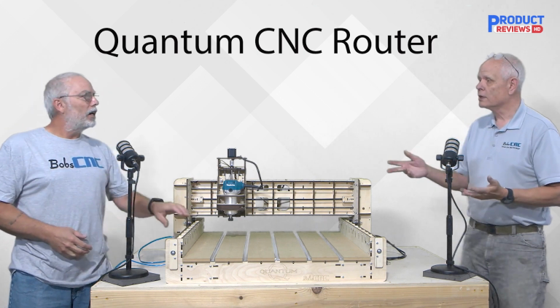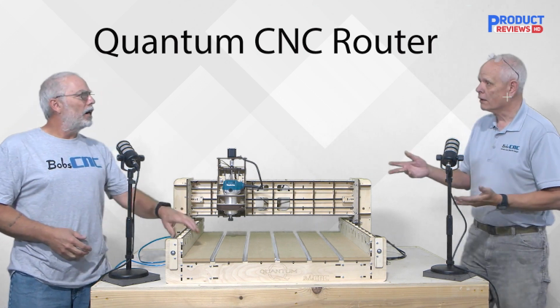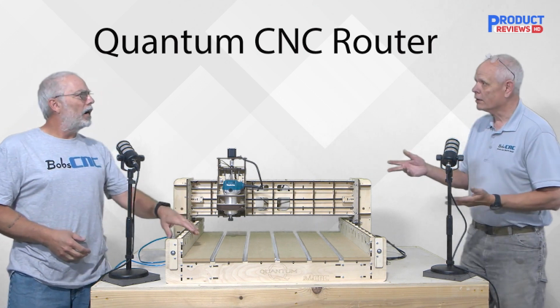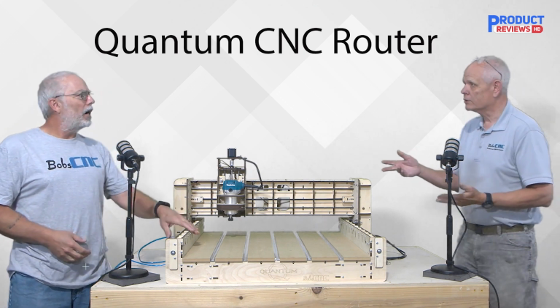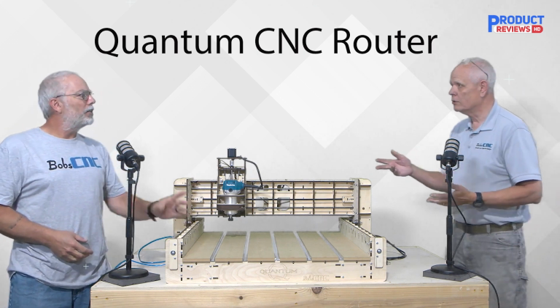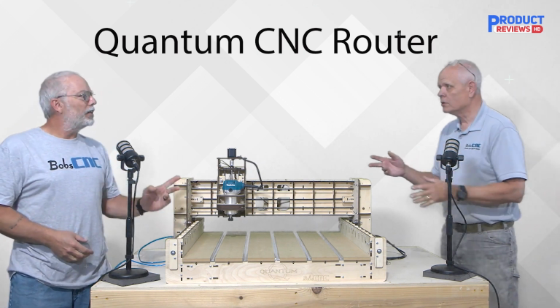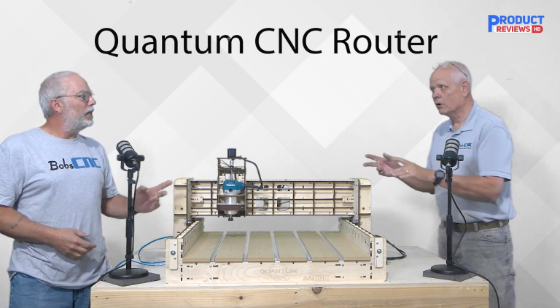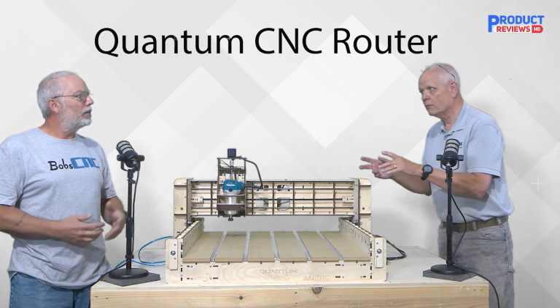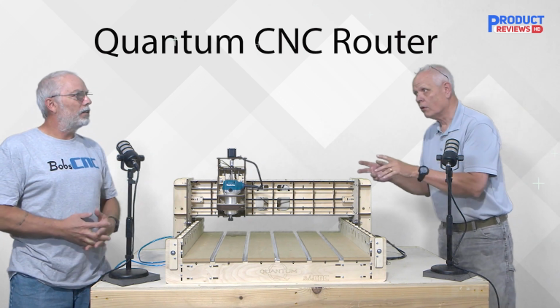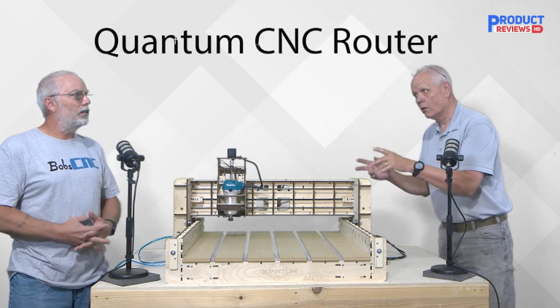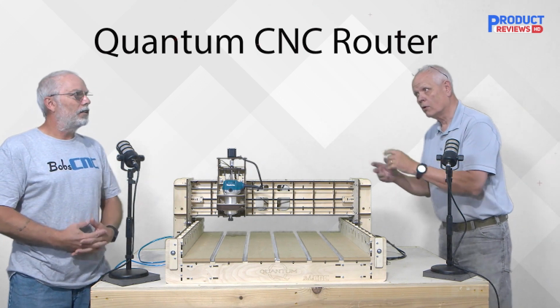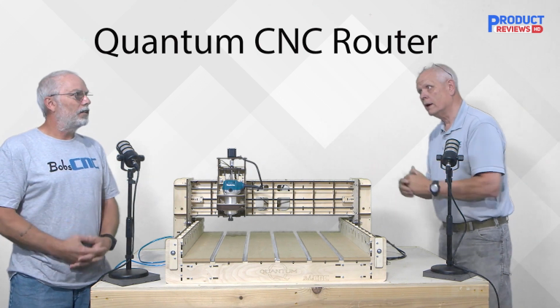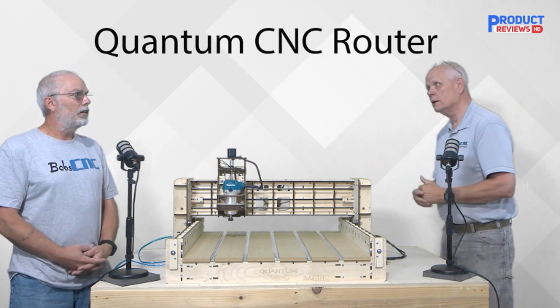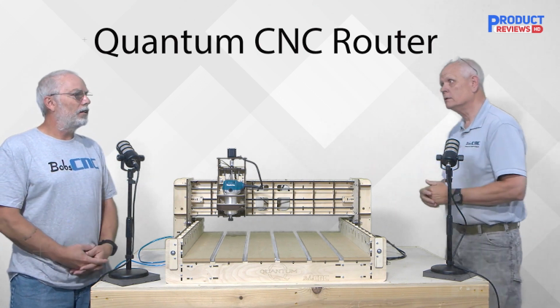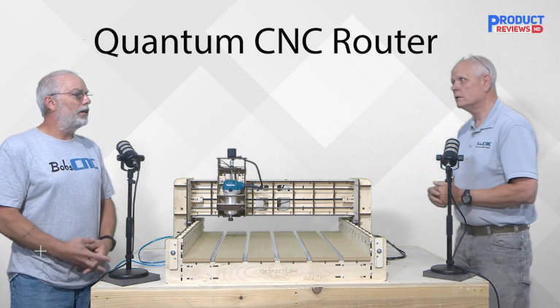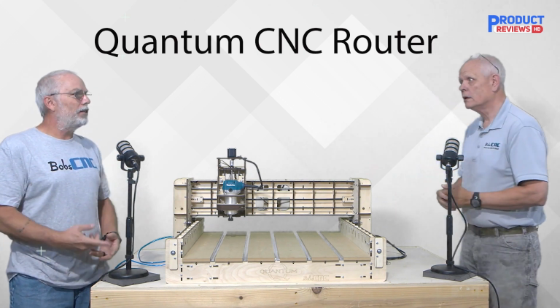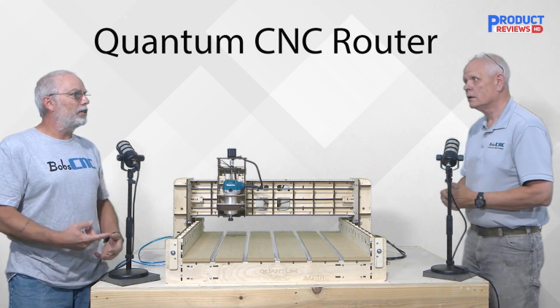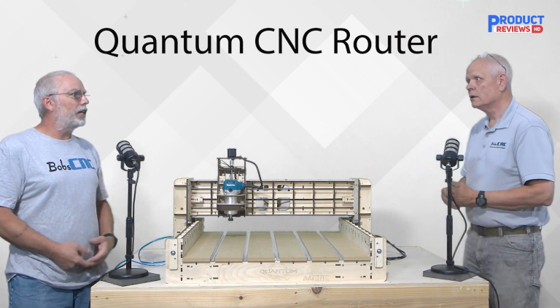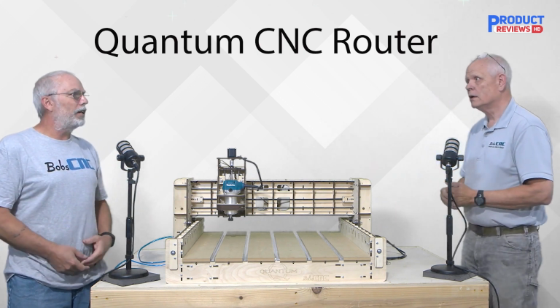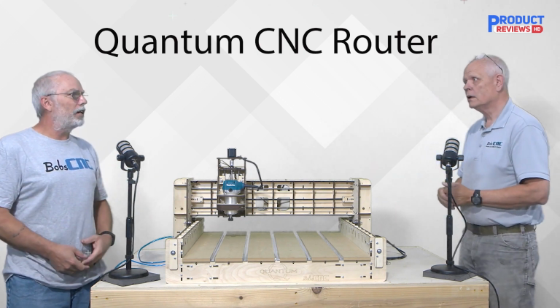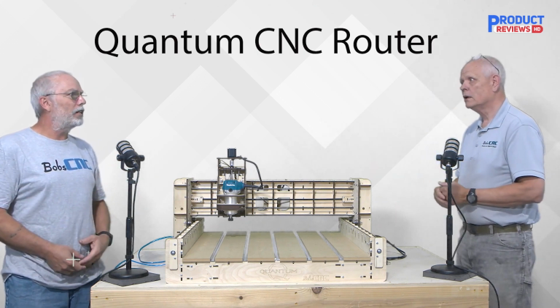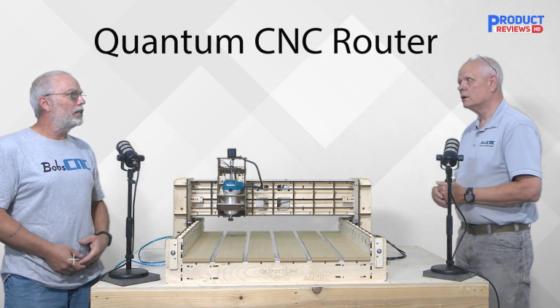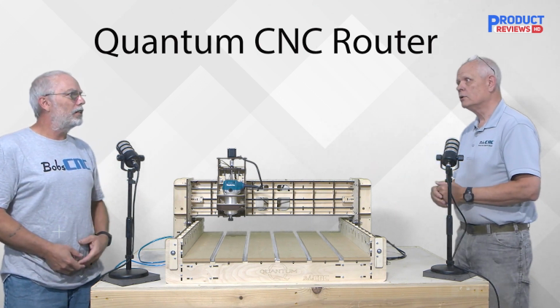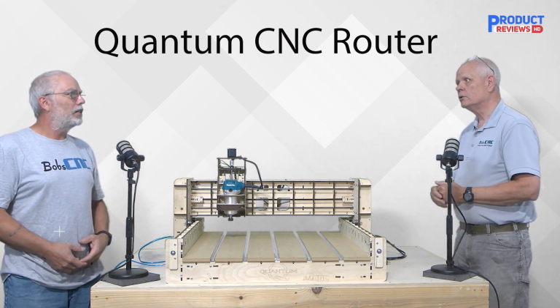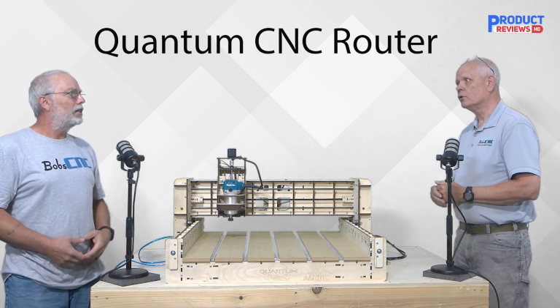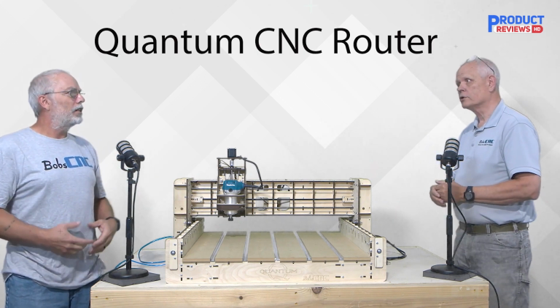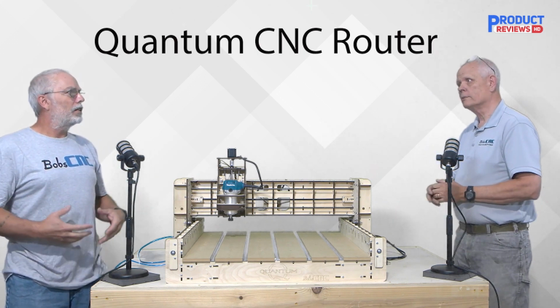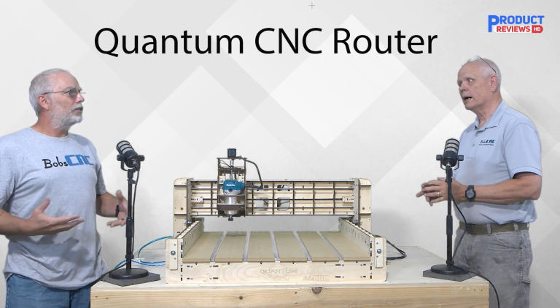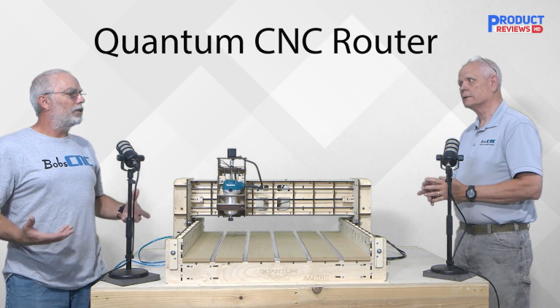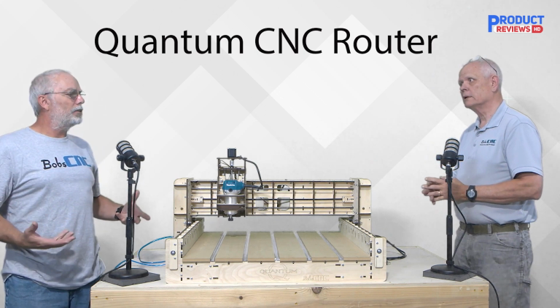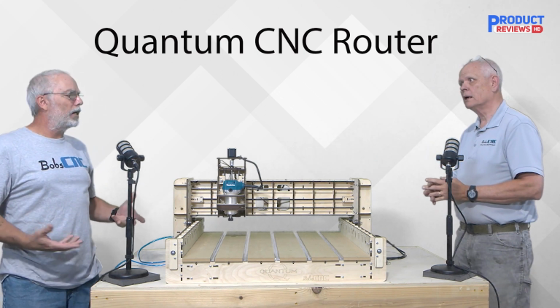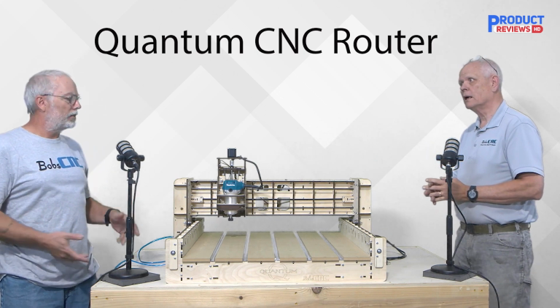There's another change as well: underneath there's a torsion box.